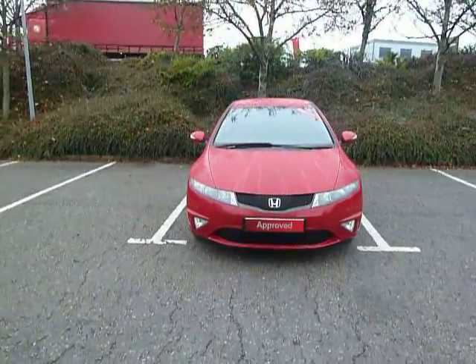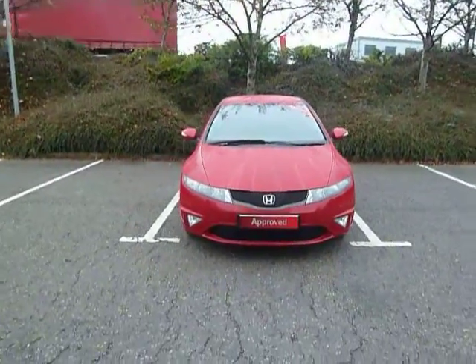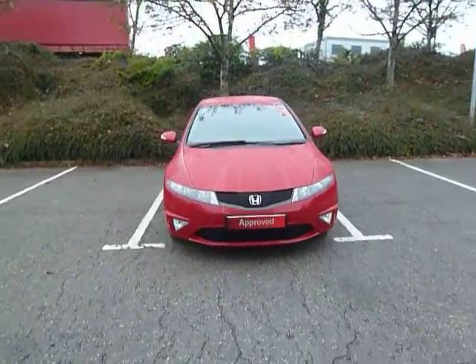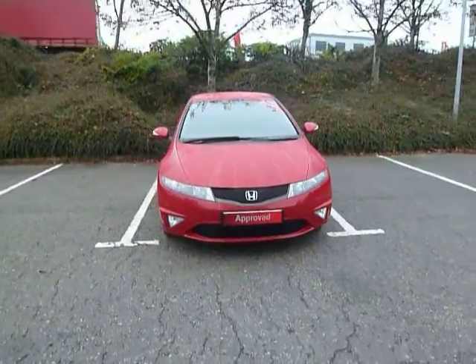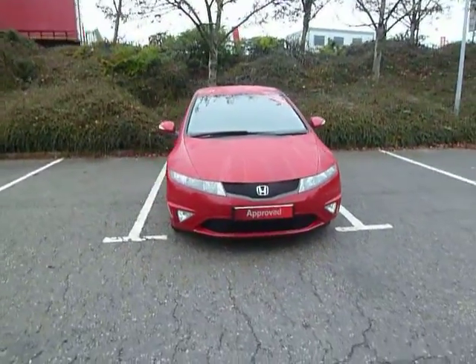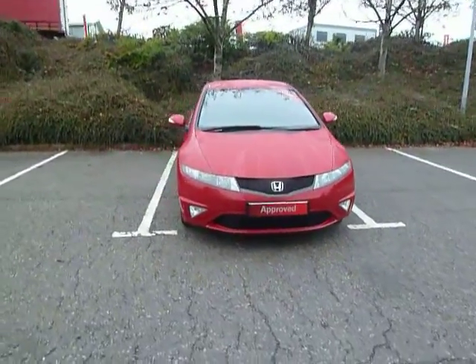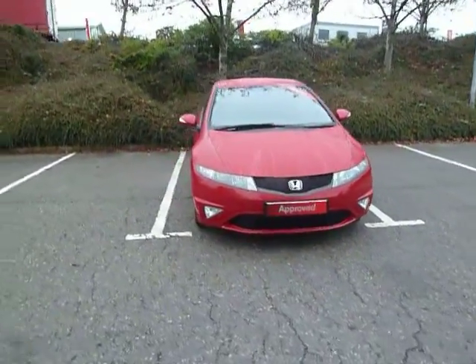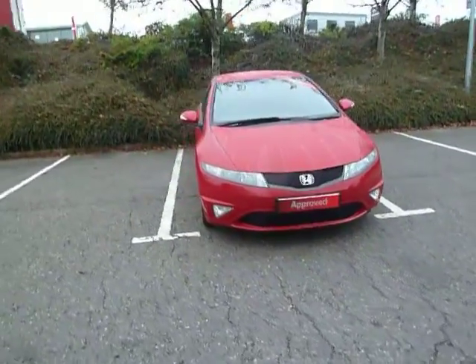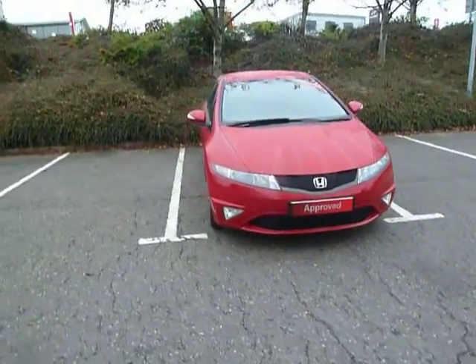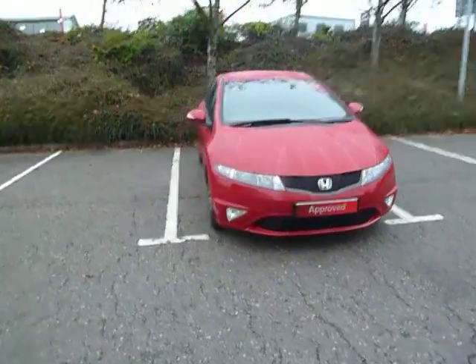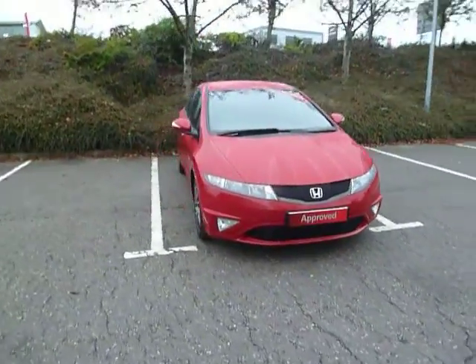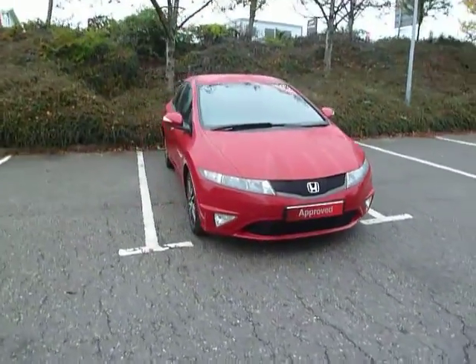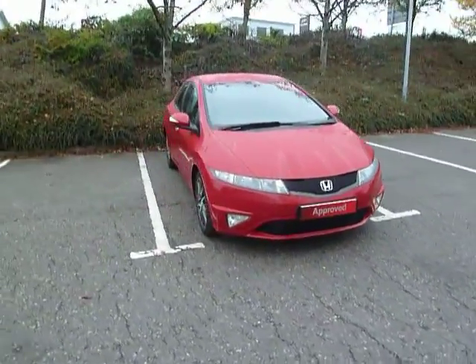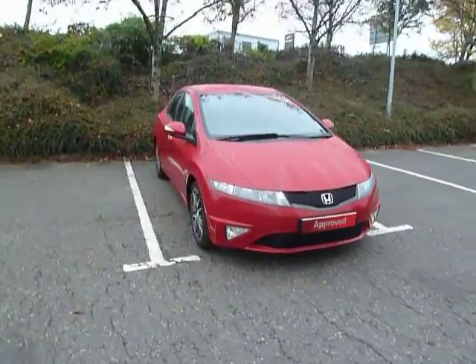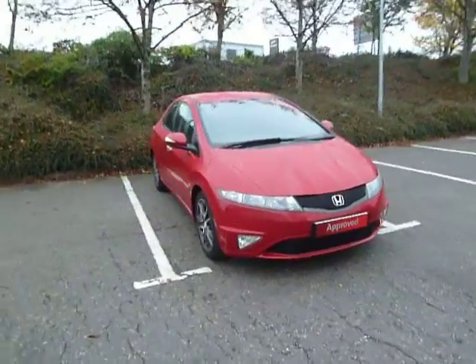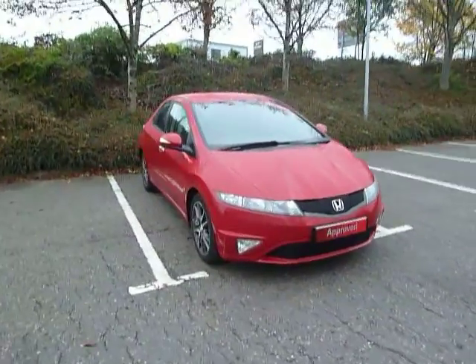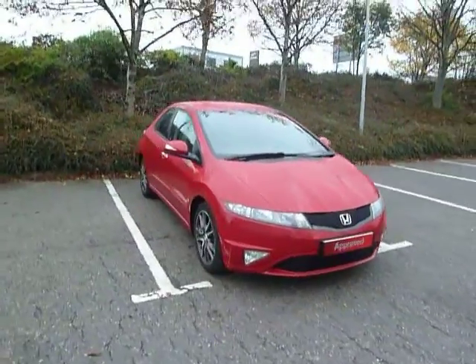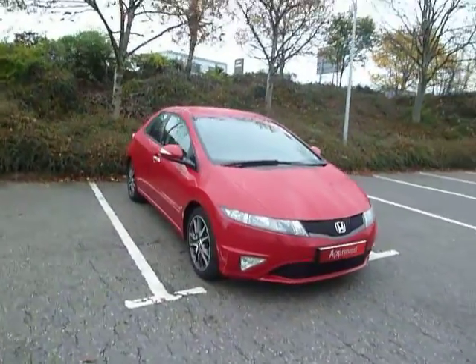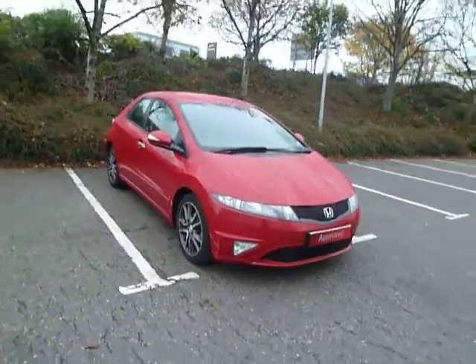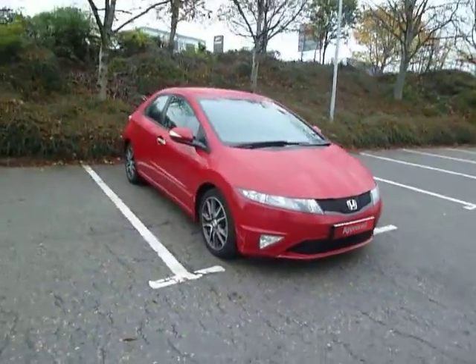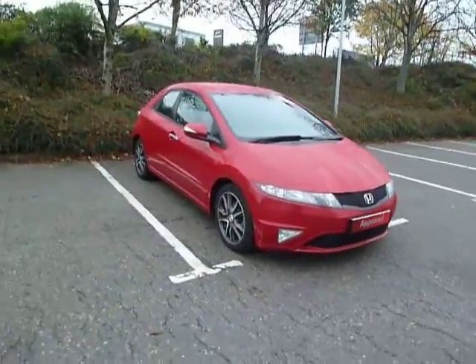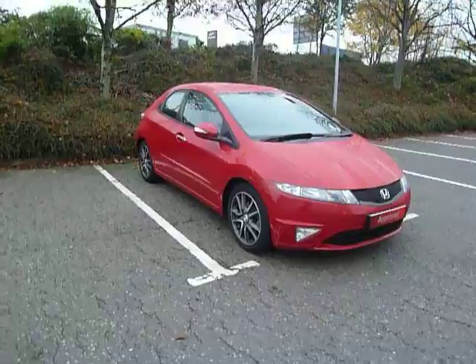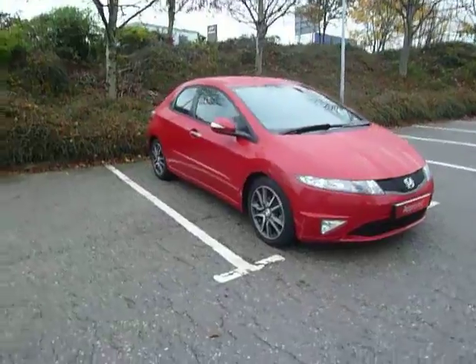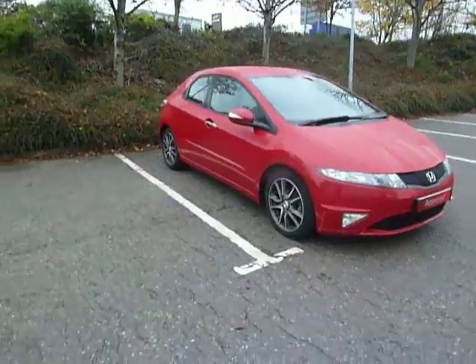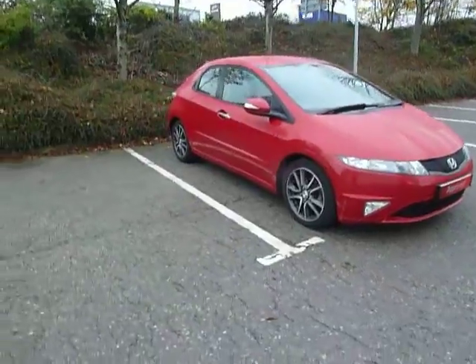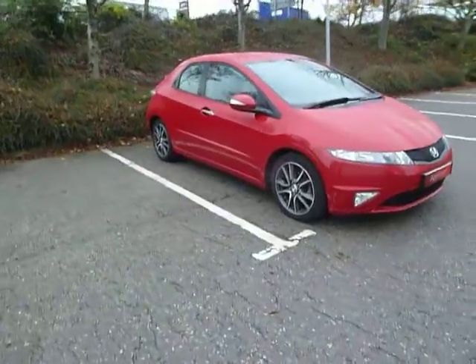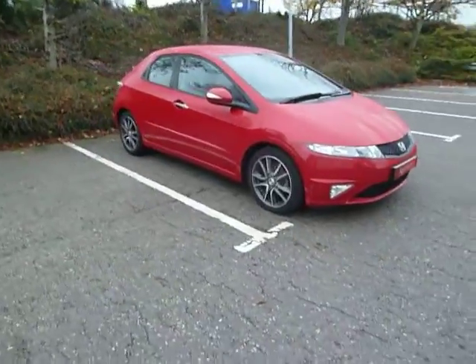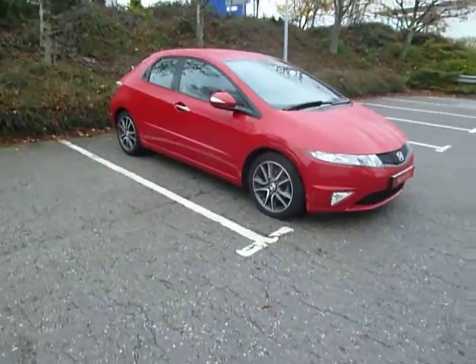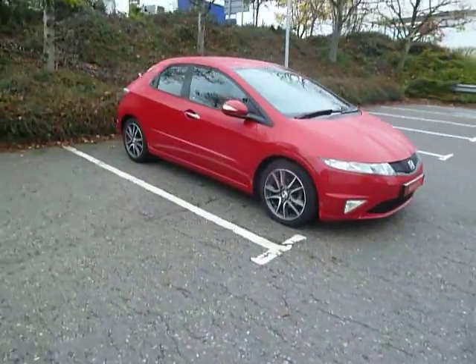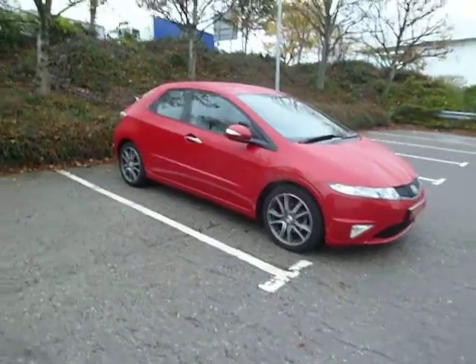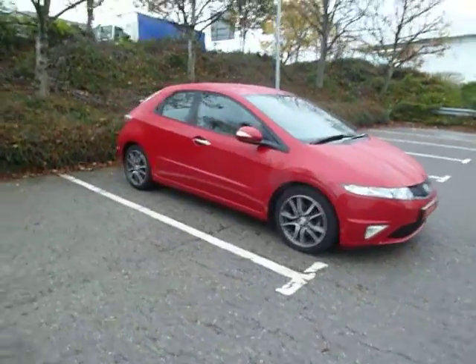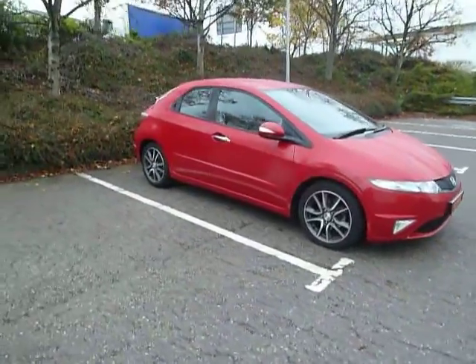Hello and welcome to JT Hughes here in Shrewsbury. My name's Clark Allen and today I'm going to be sharing around this Honda Civic.